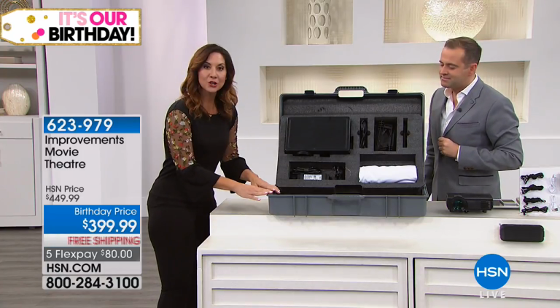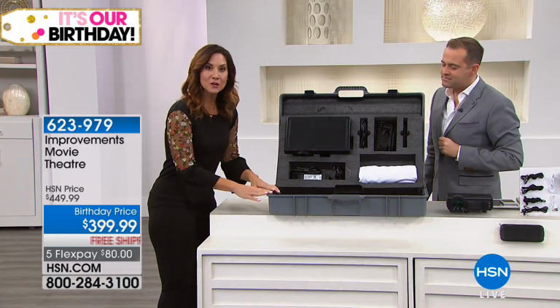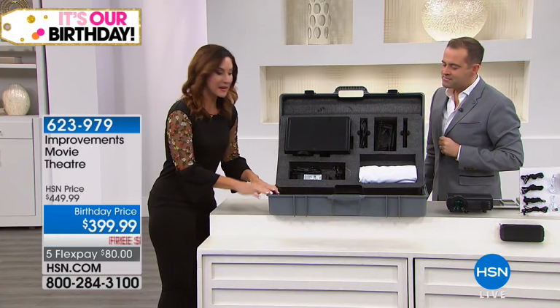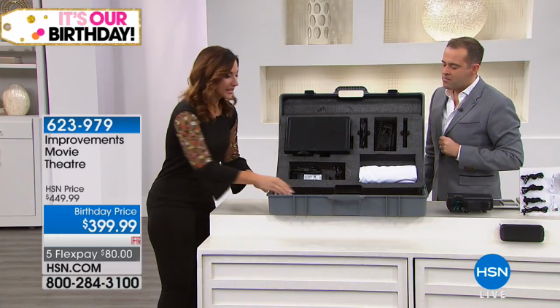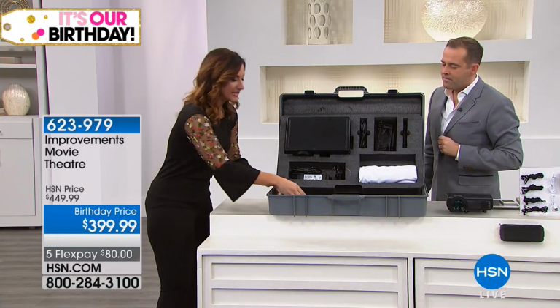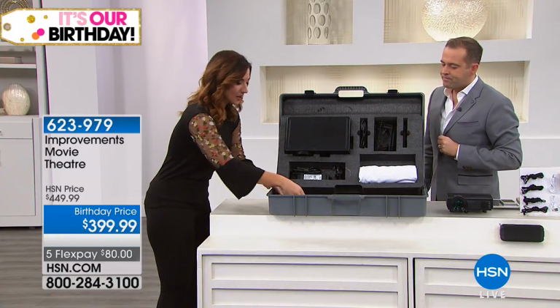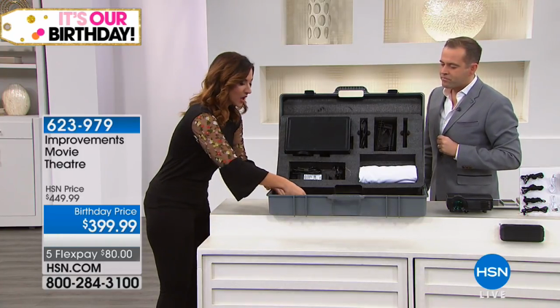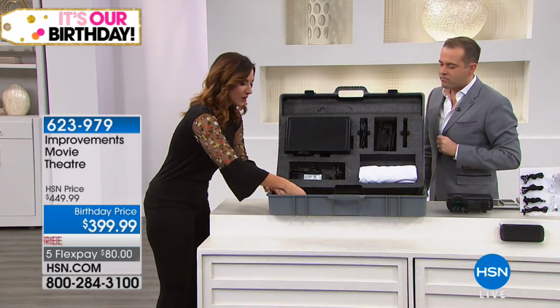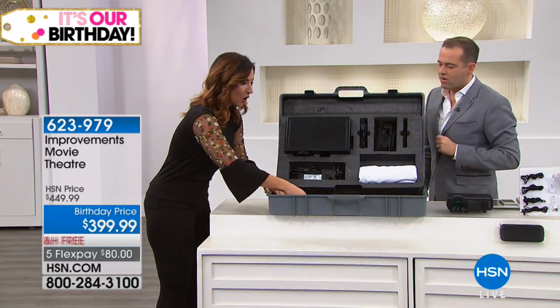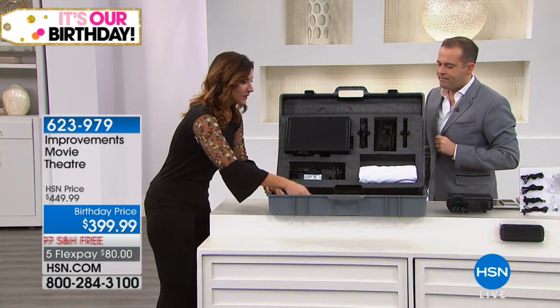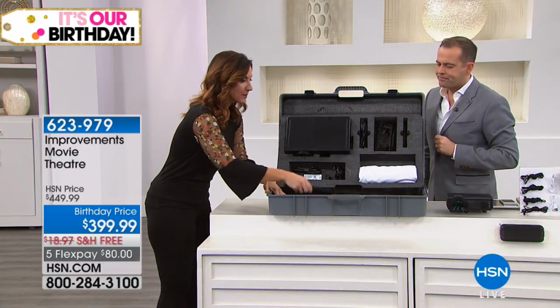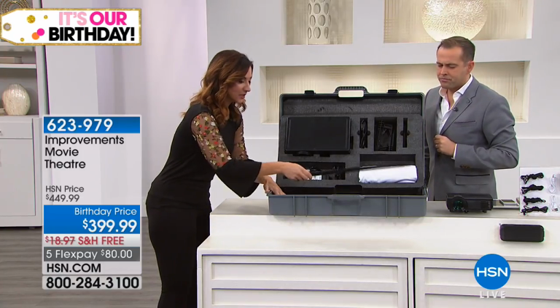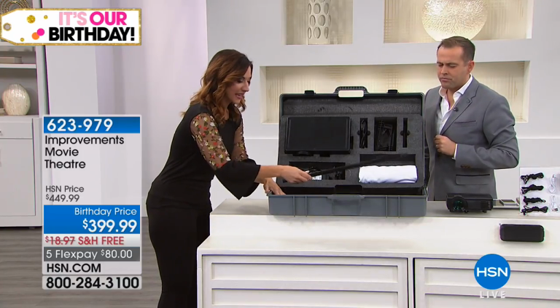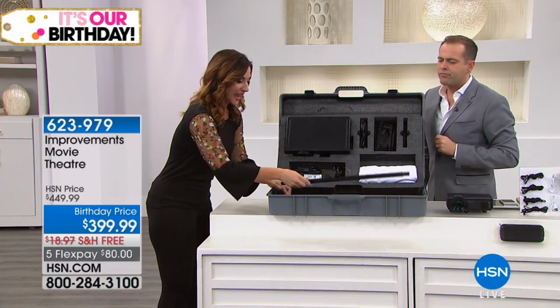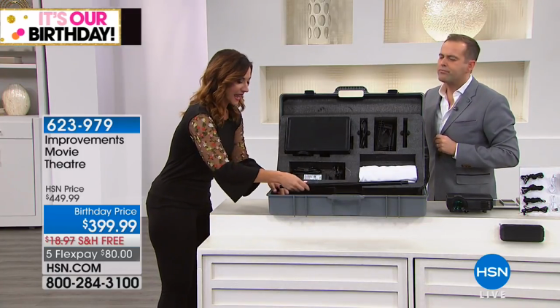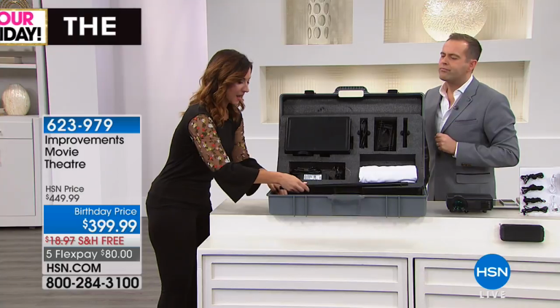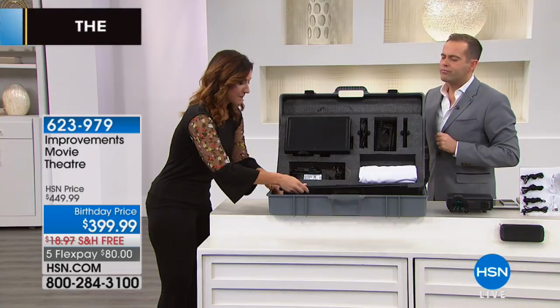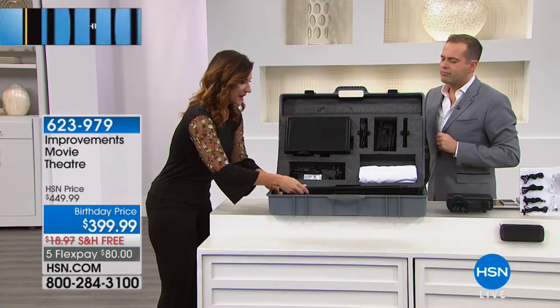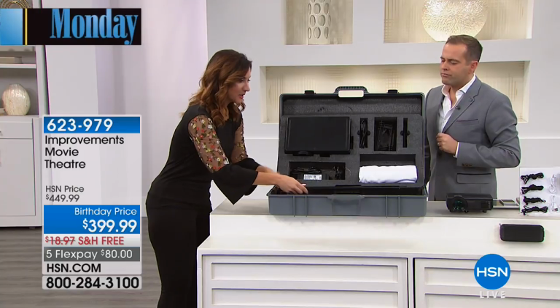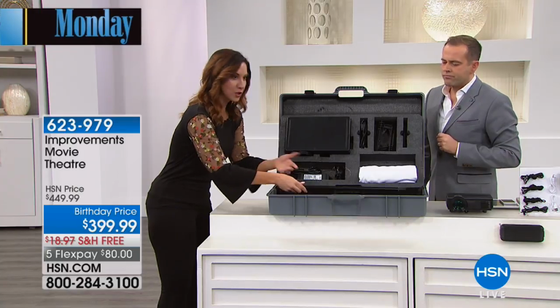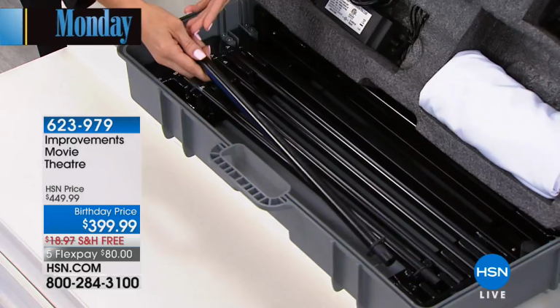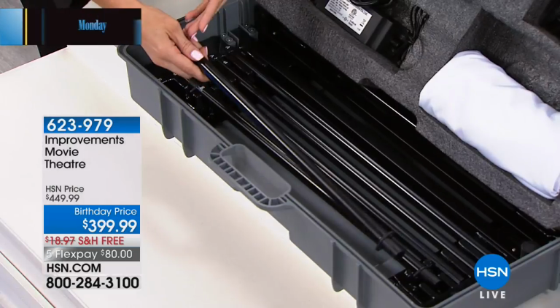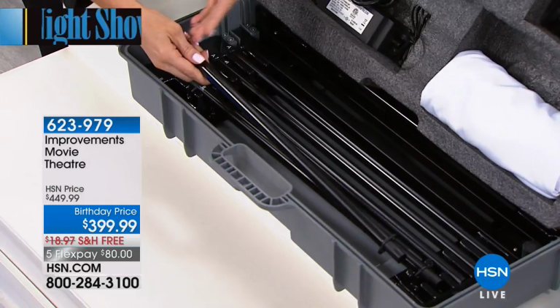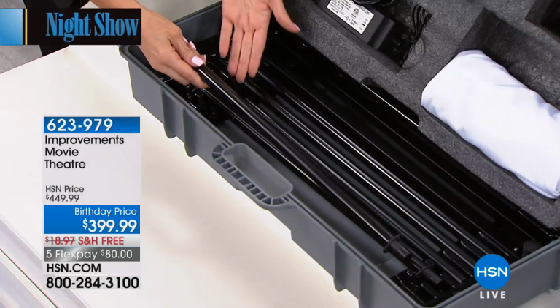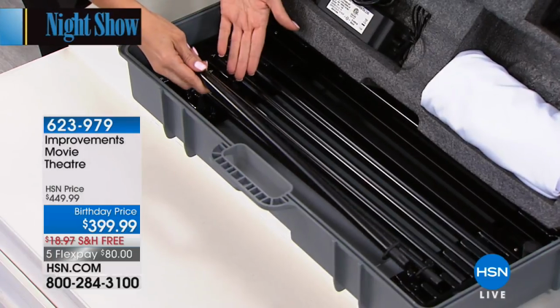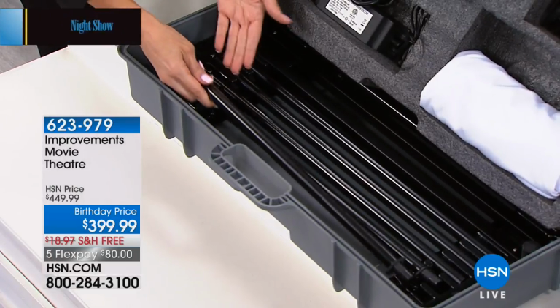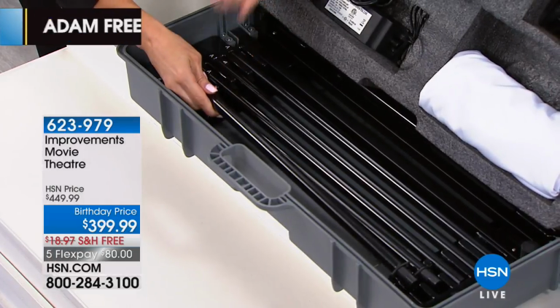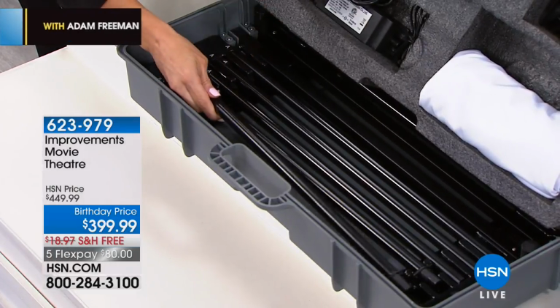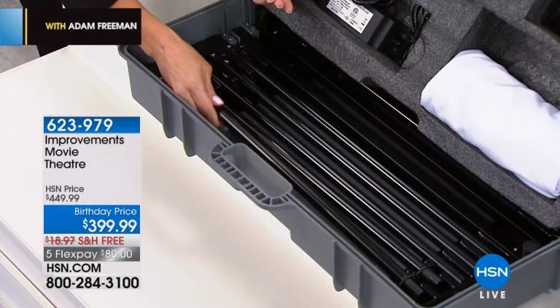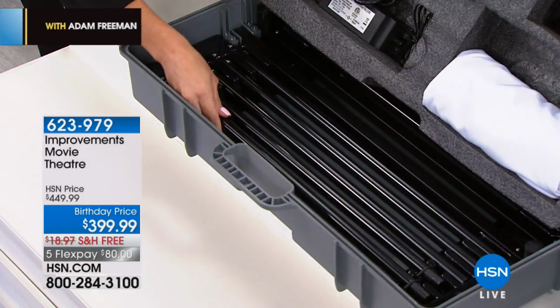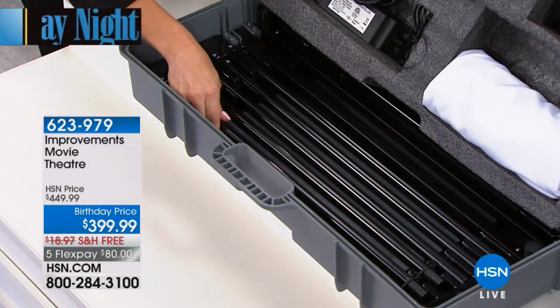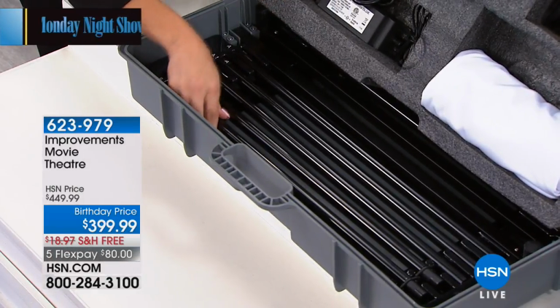It couldn't be any easier. They're all labeled, like A, B, so you would put the A to the B, the B to the C.